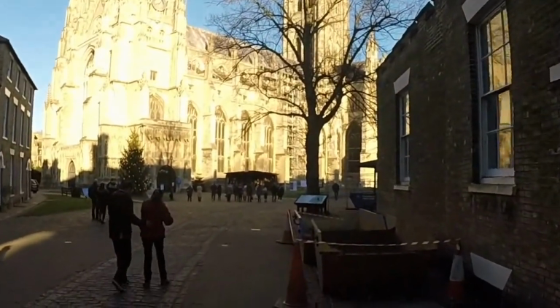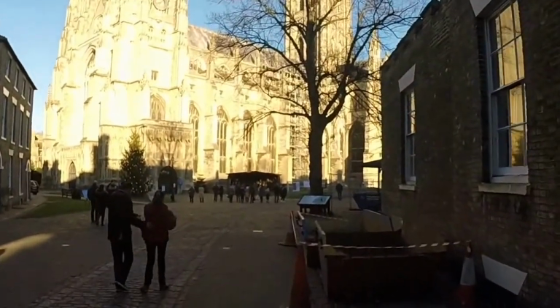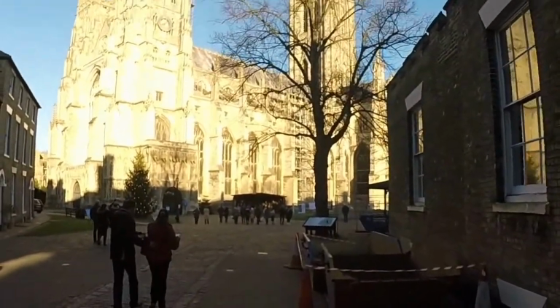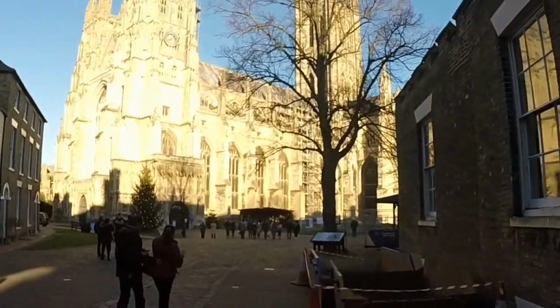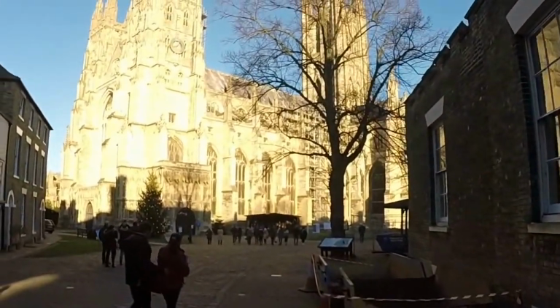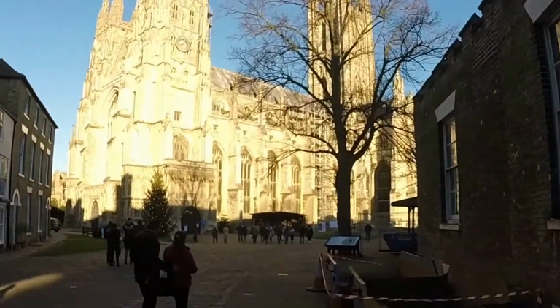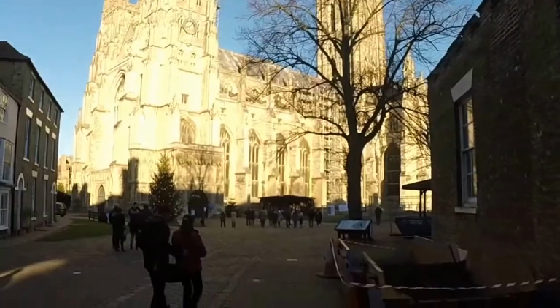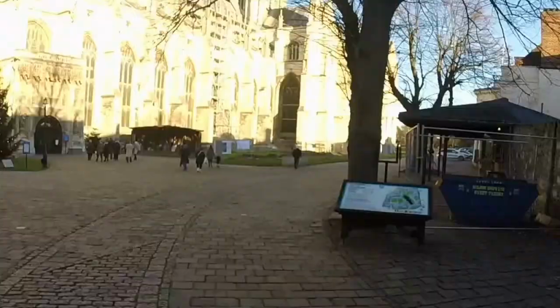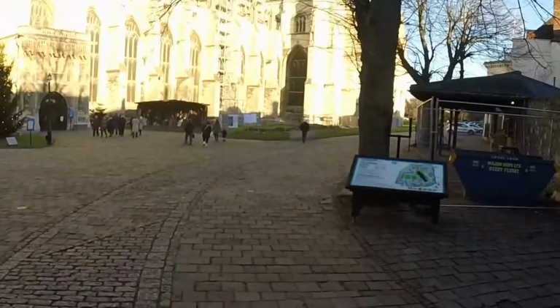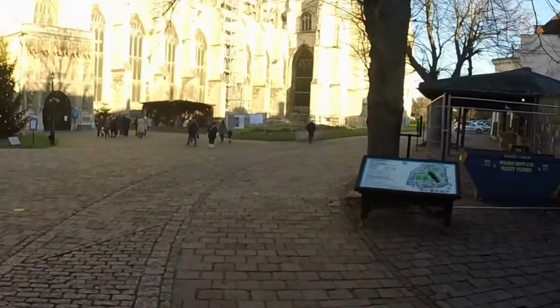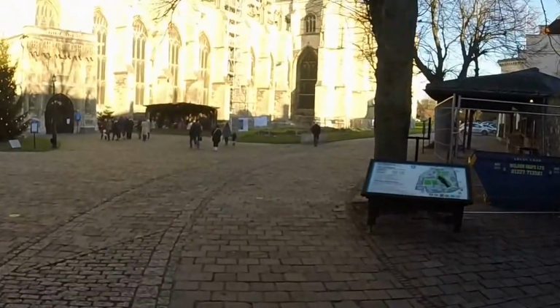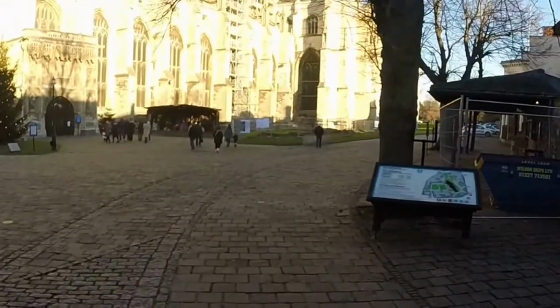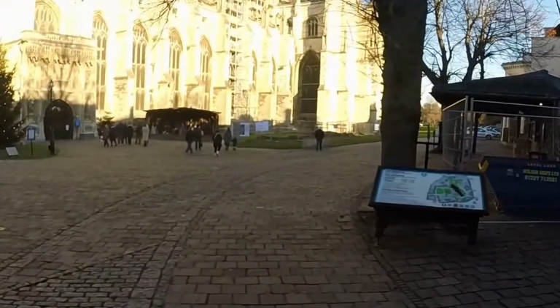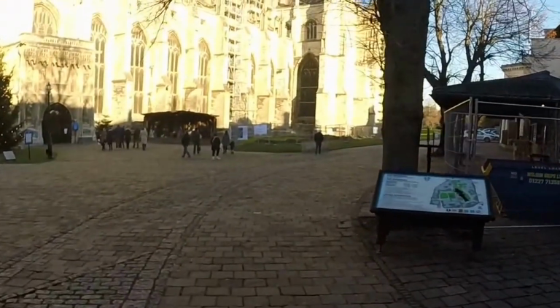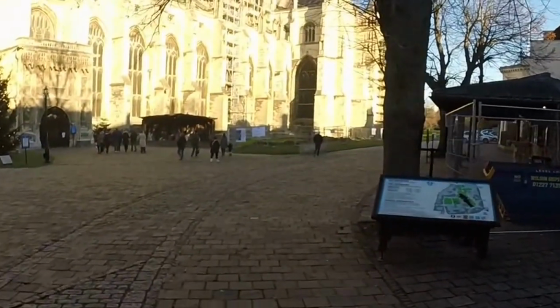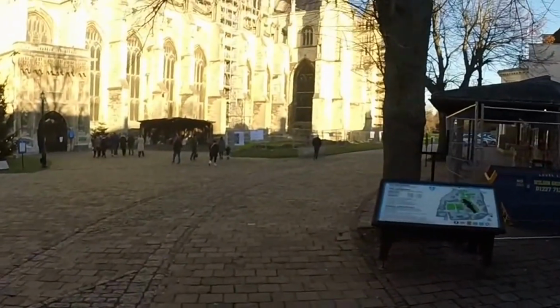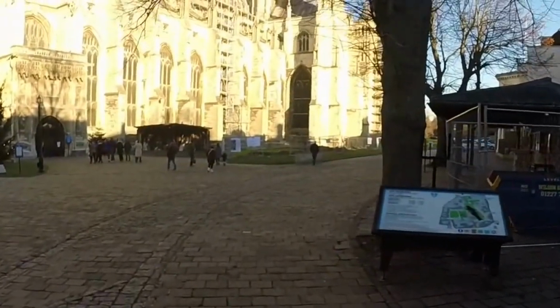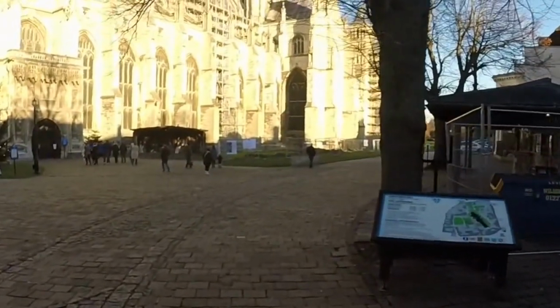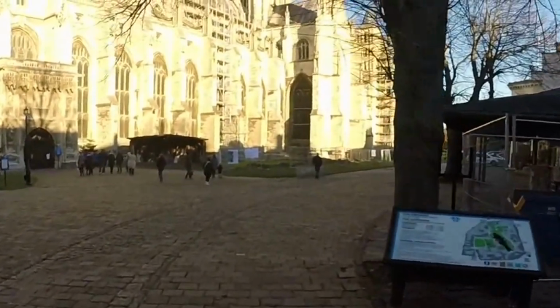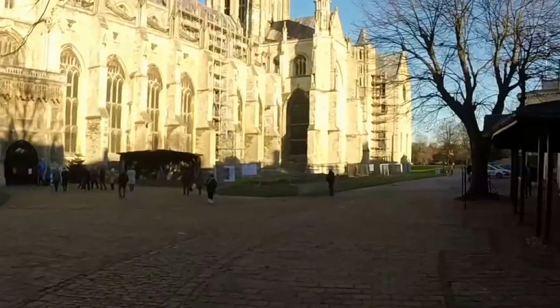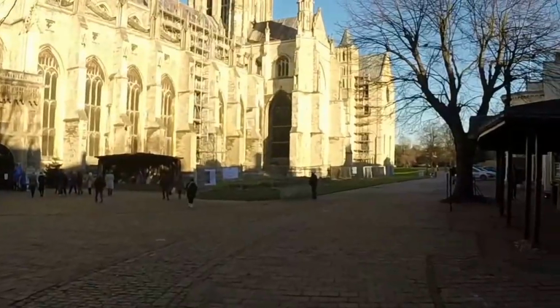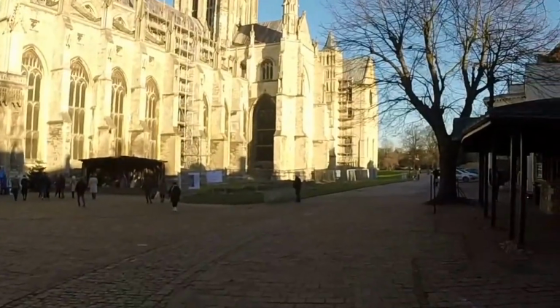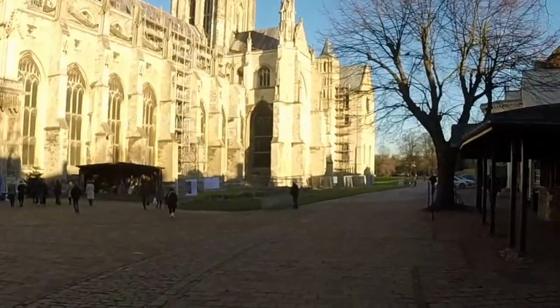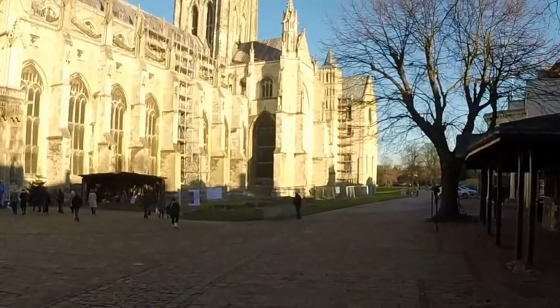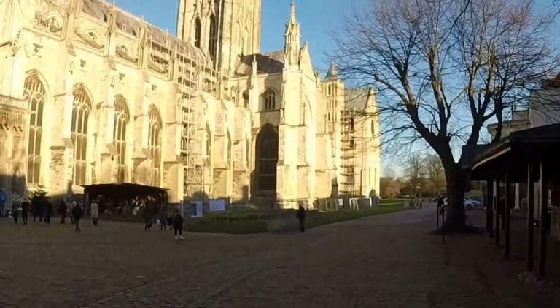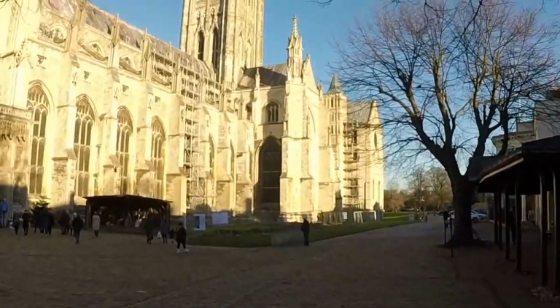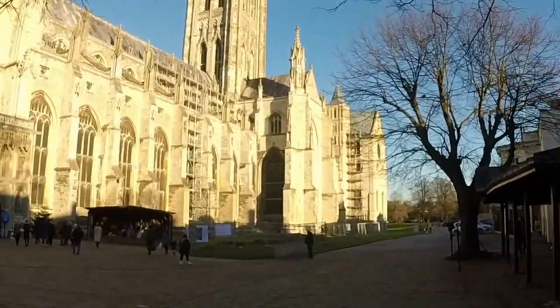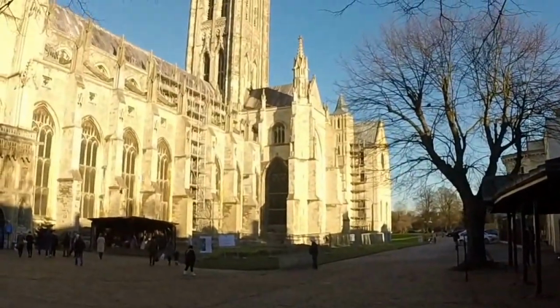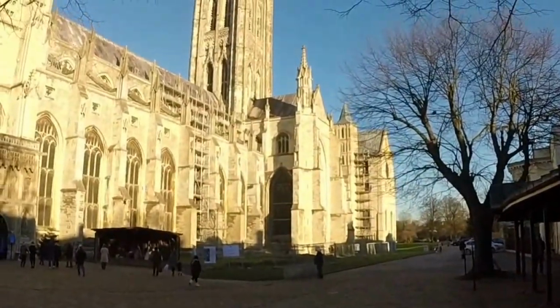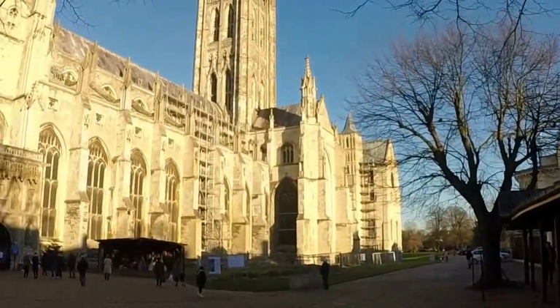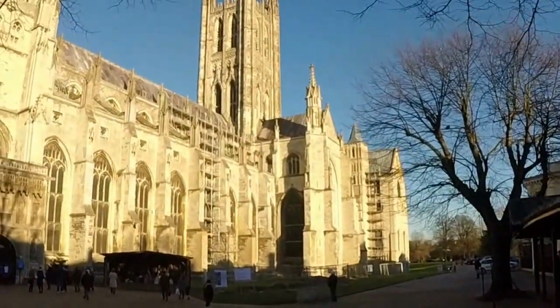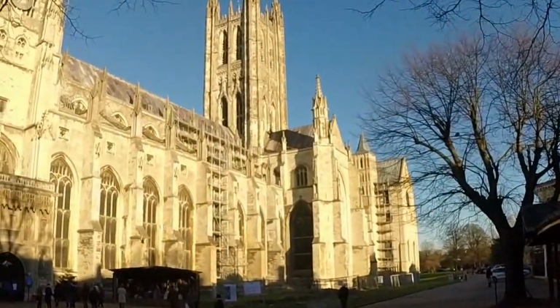Canterbury Cathedral, always doing repairs. Nice lead roof.